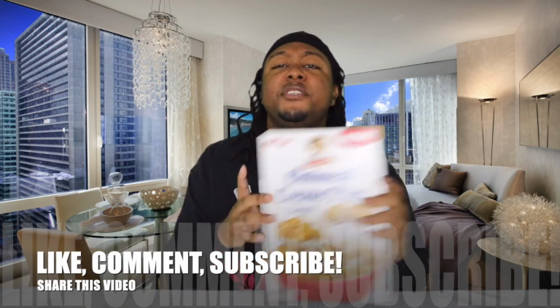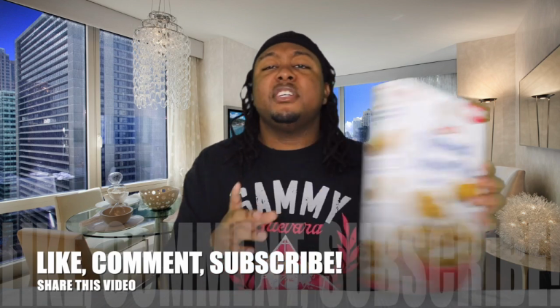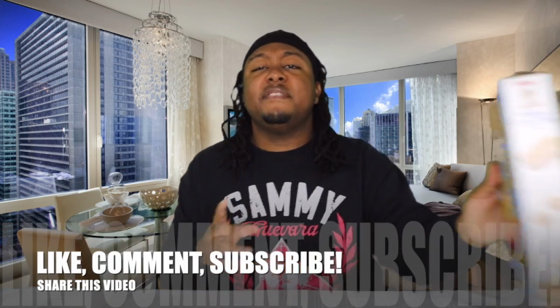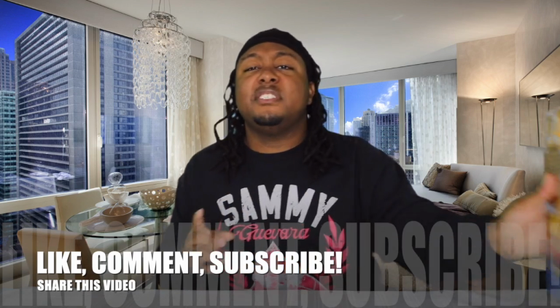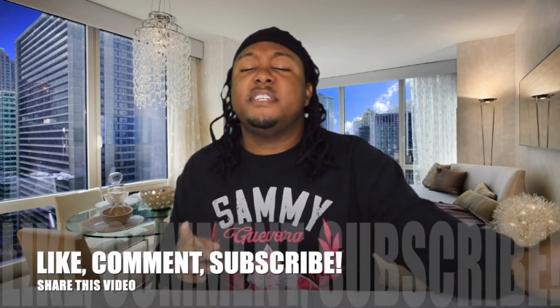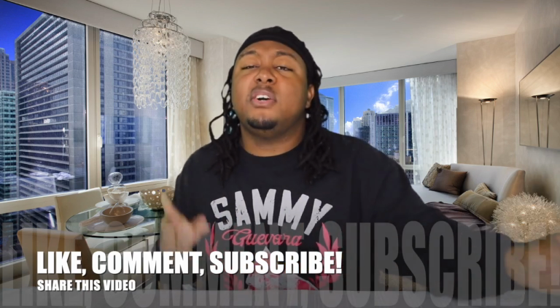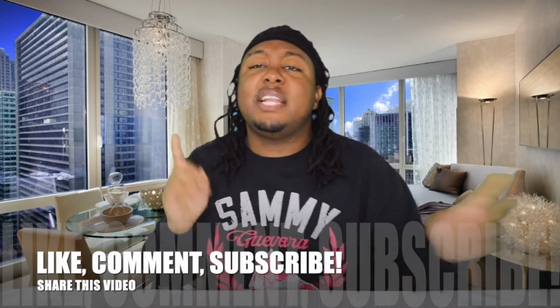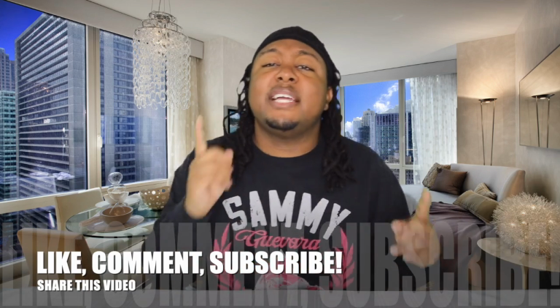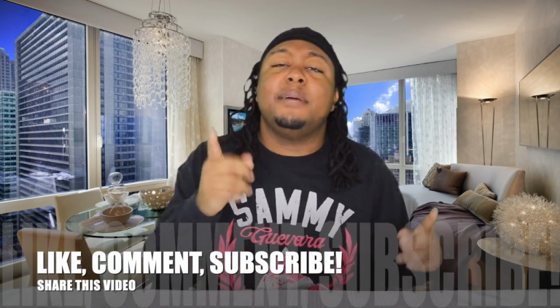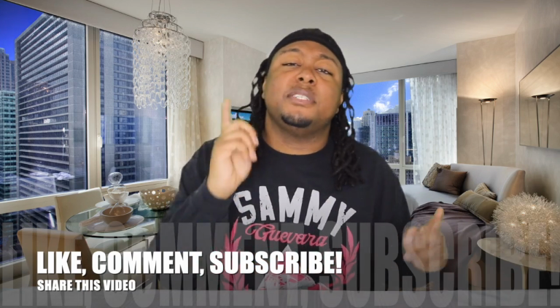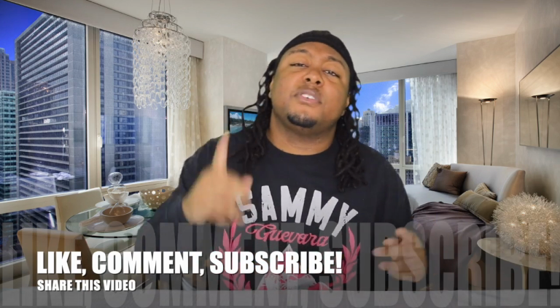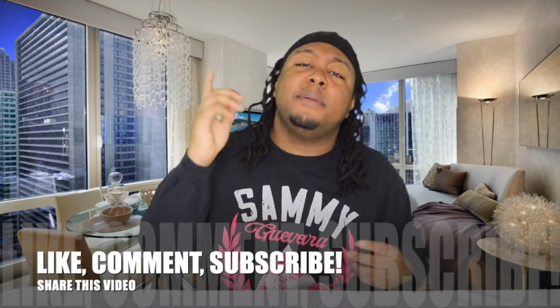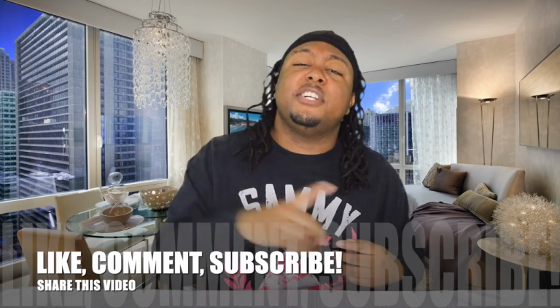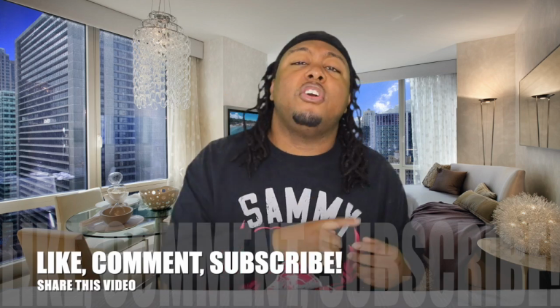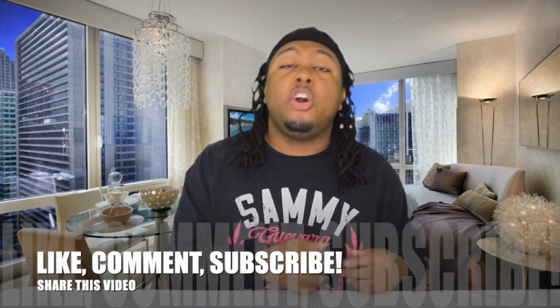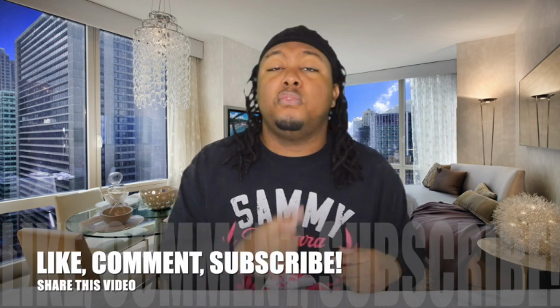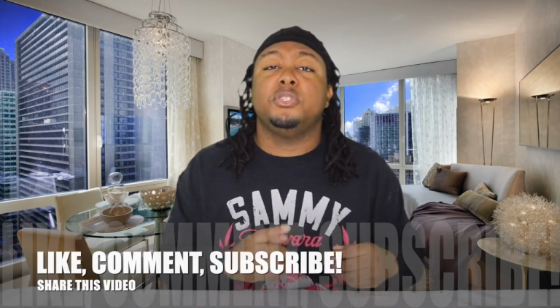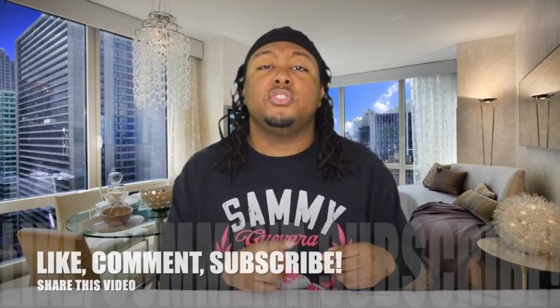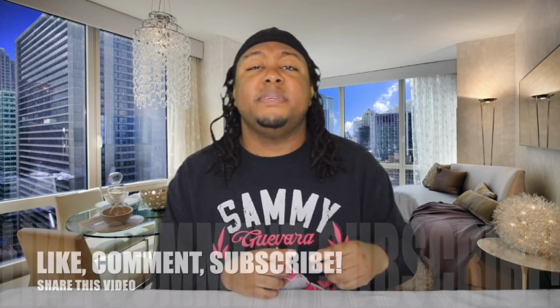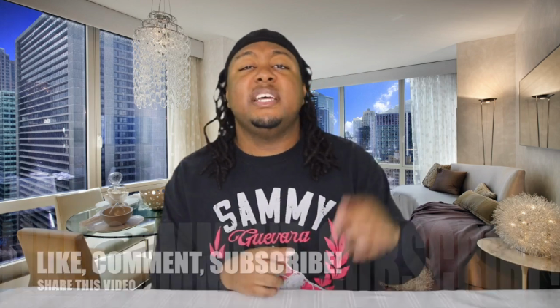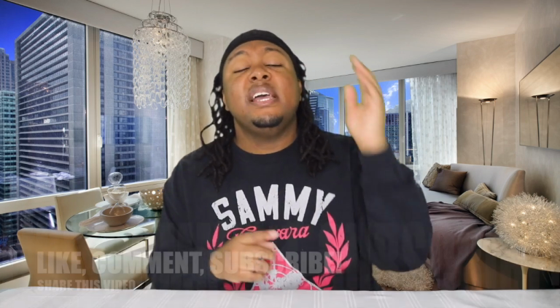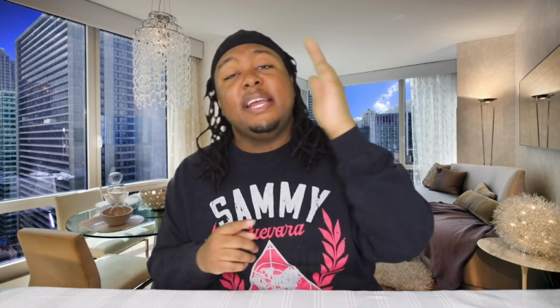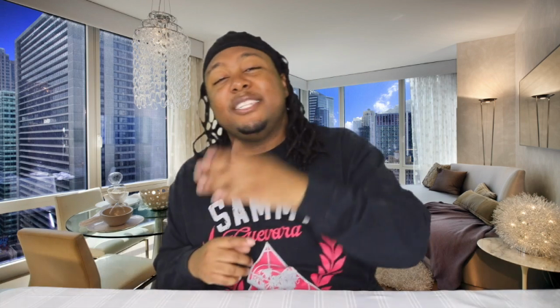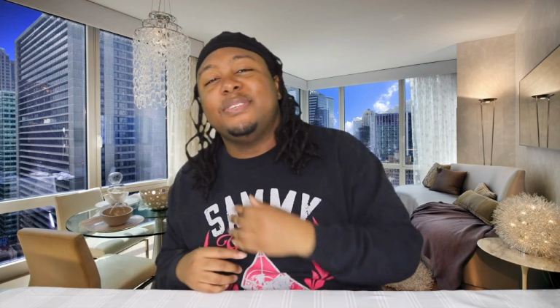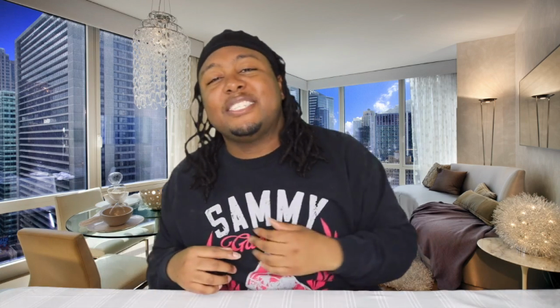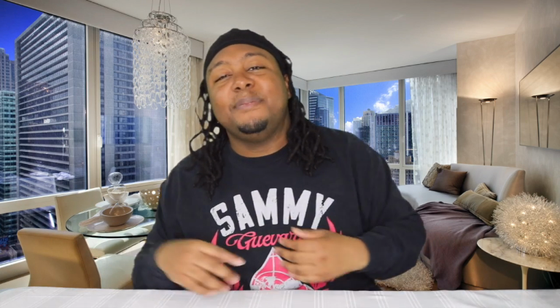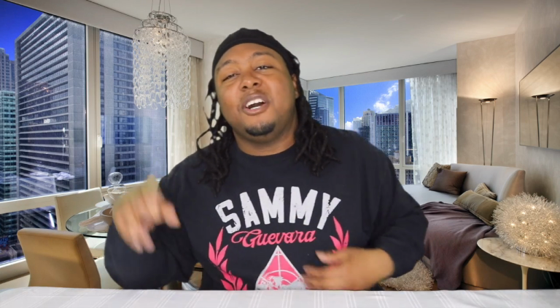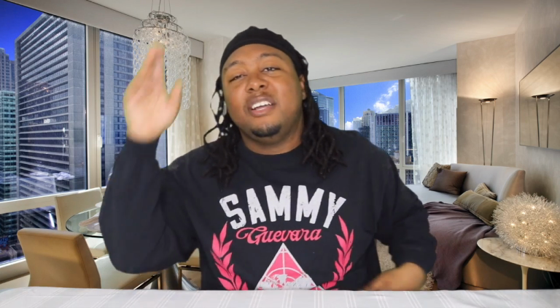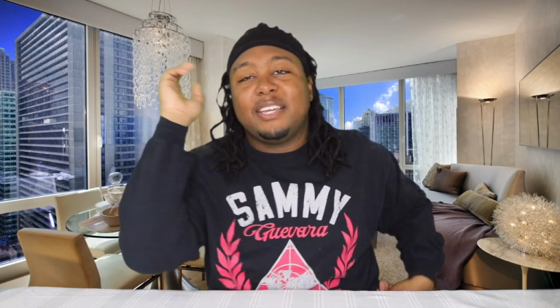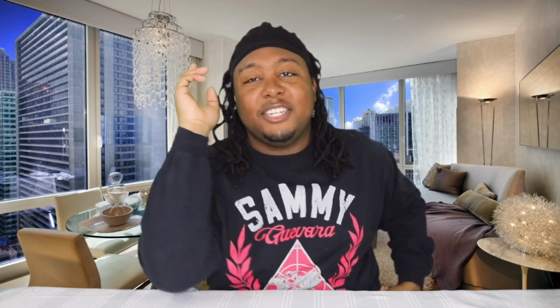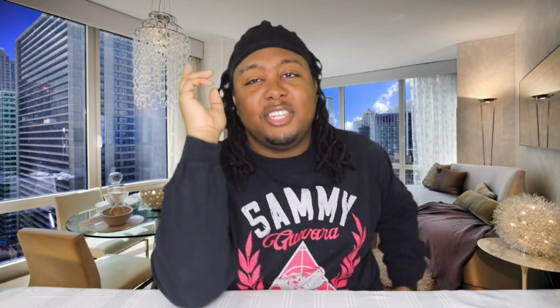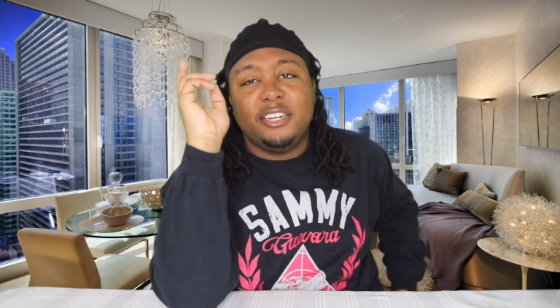Be sure to give this video a like, comment, subscribe, and share it on all your social media. Until next time, catch you later.